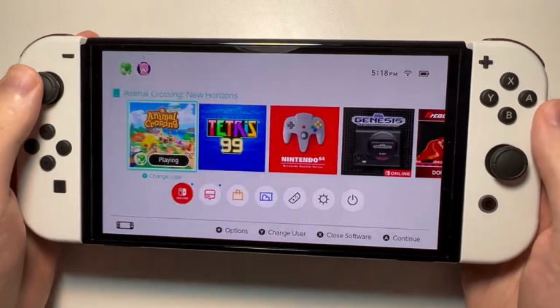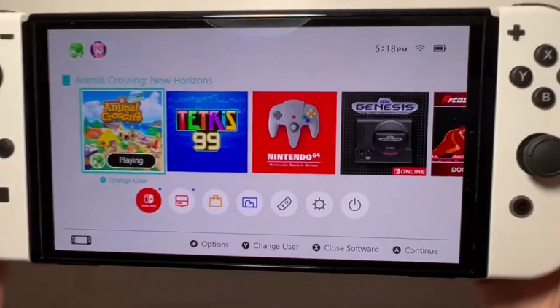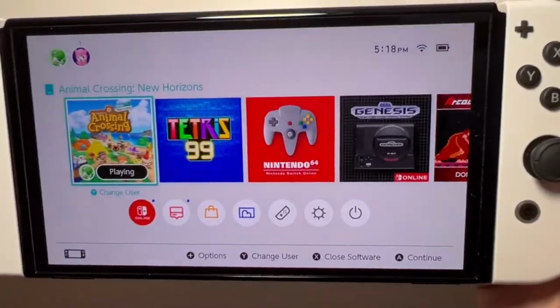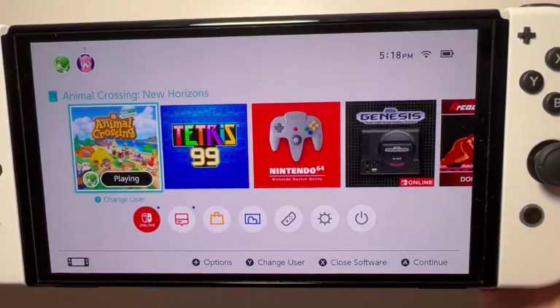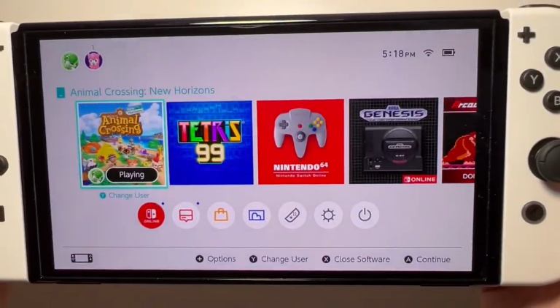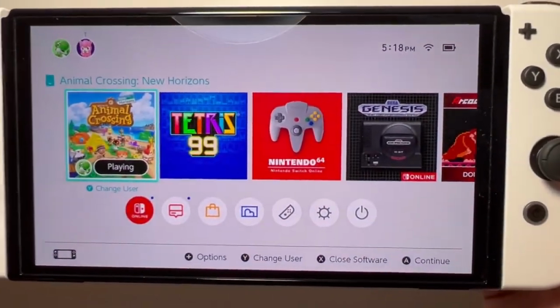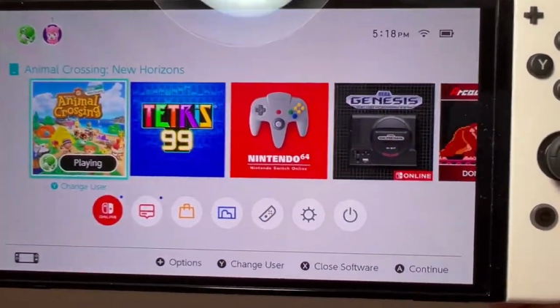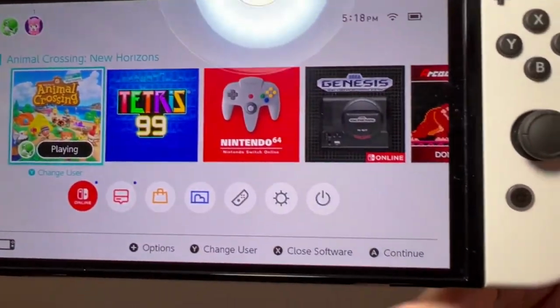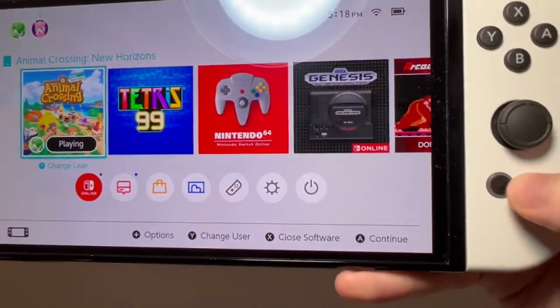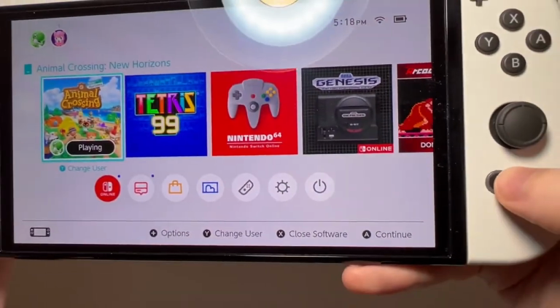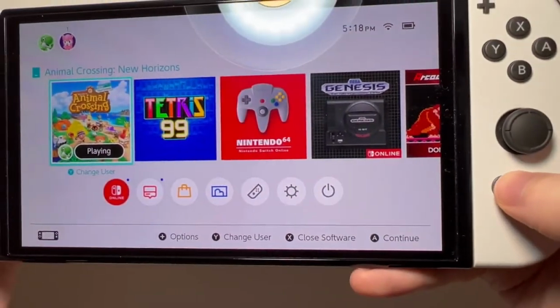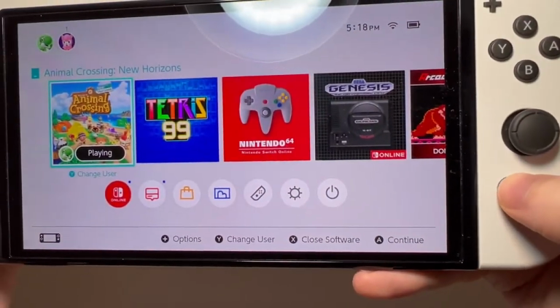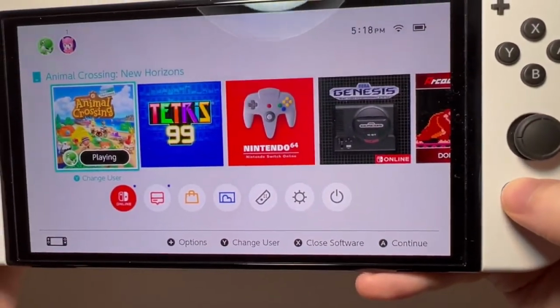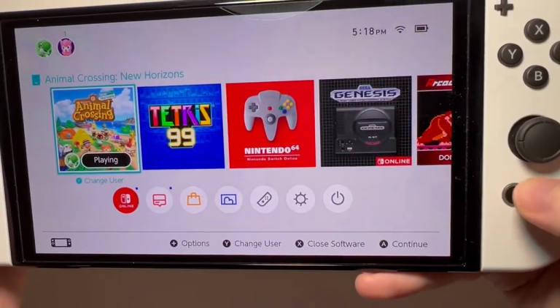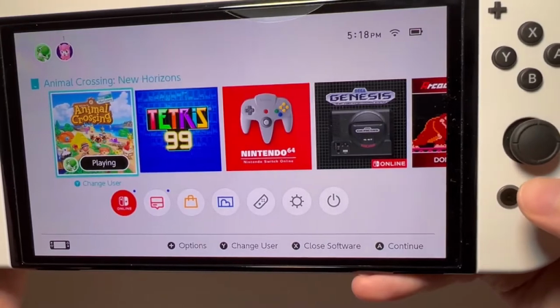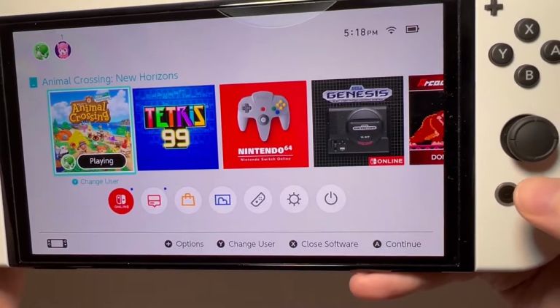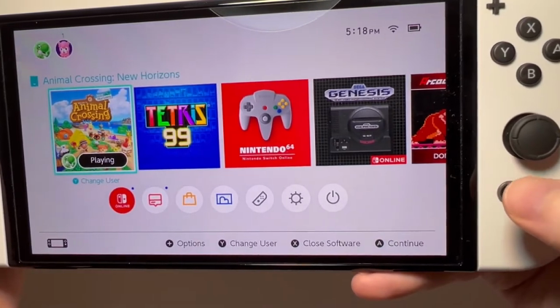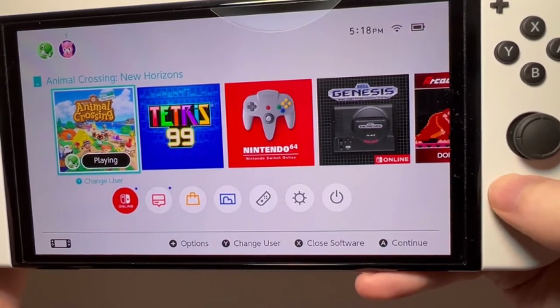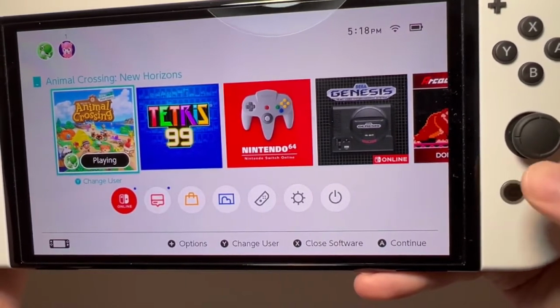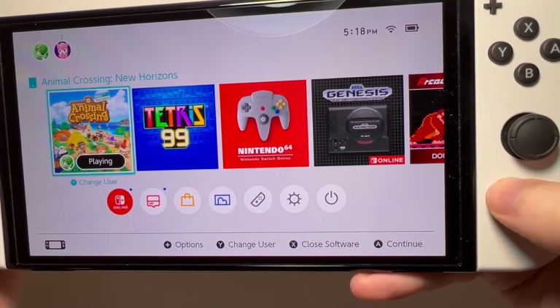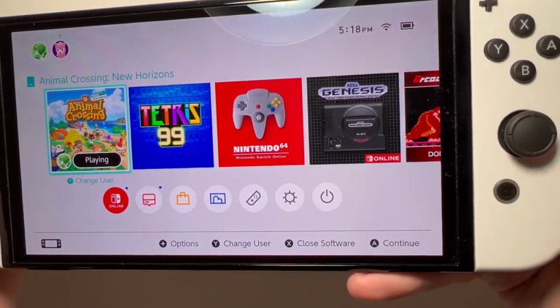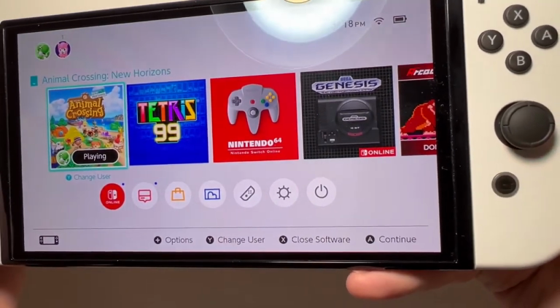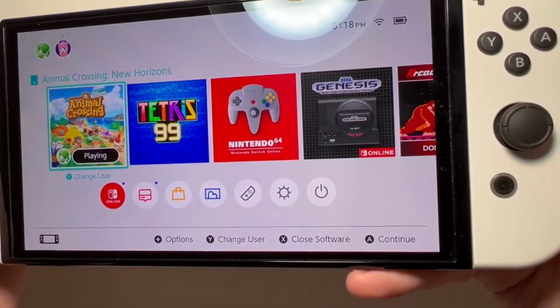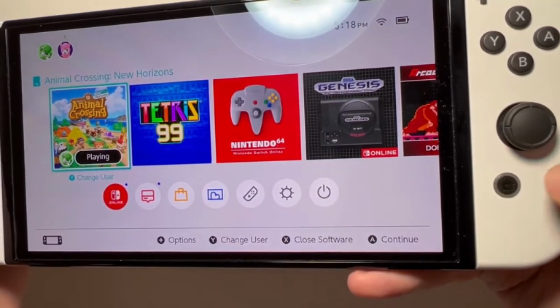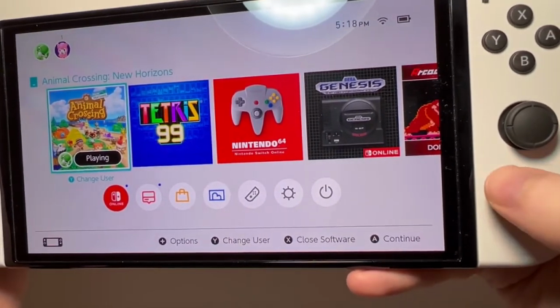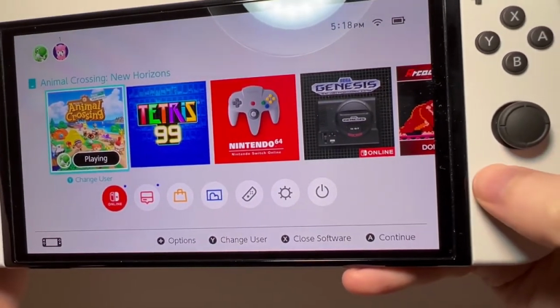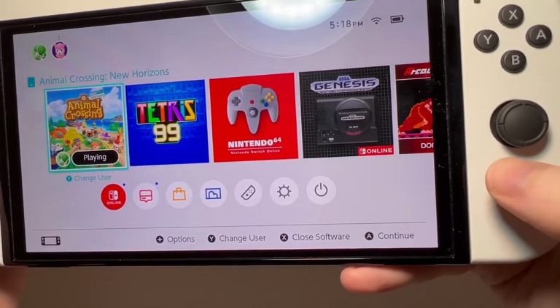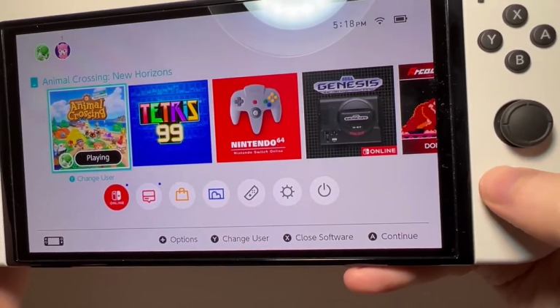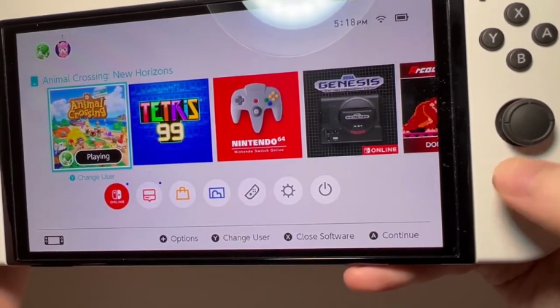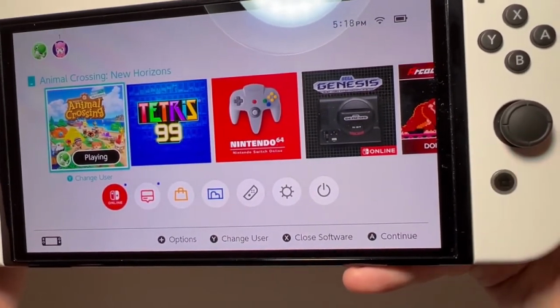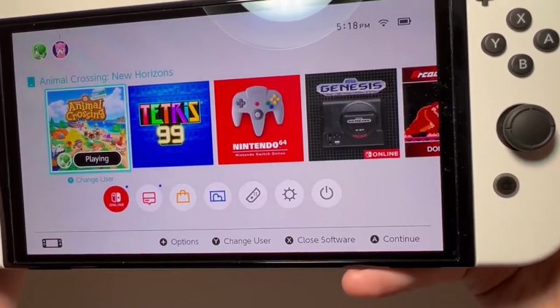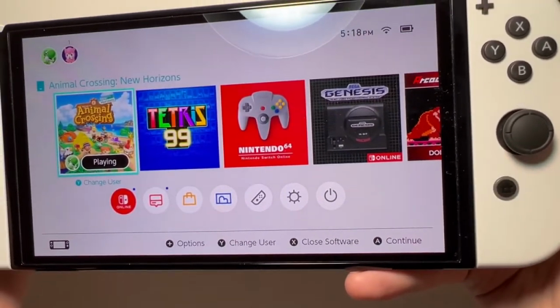Now it's pretty simple, so first go to your home screen. Just press the home button if you need to.